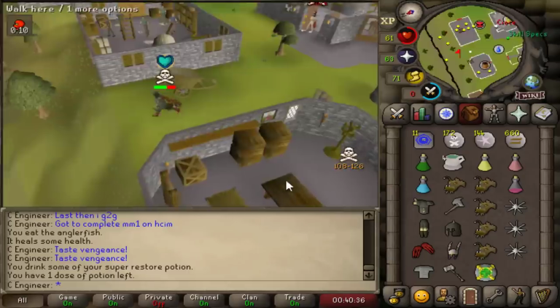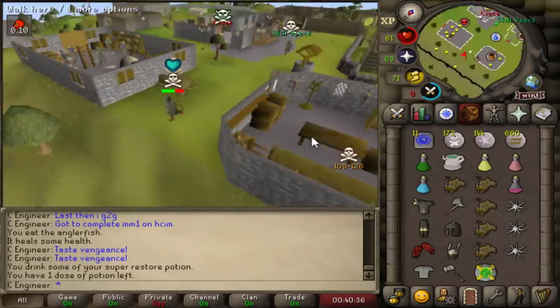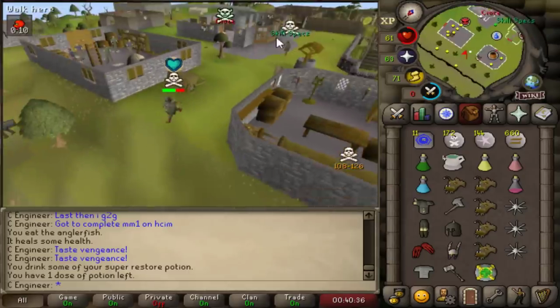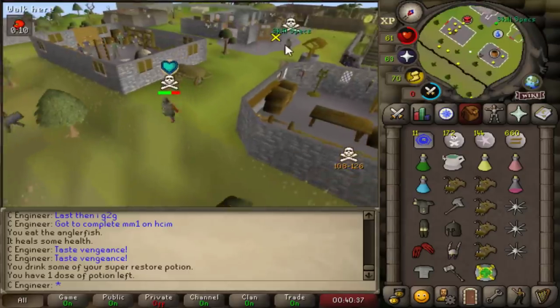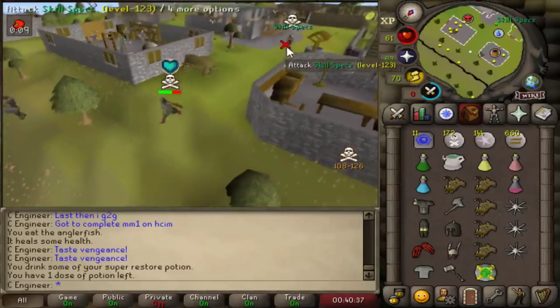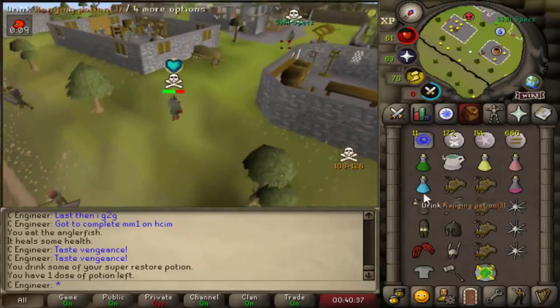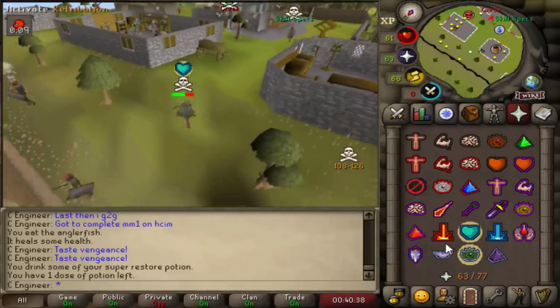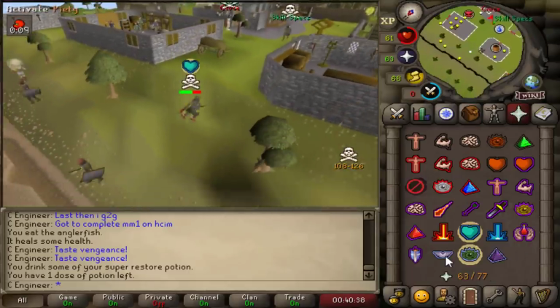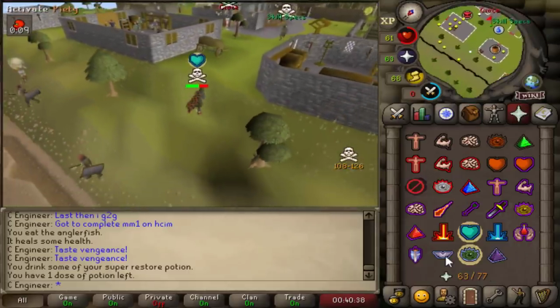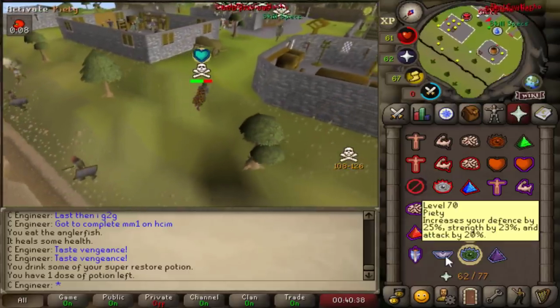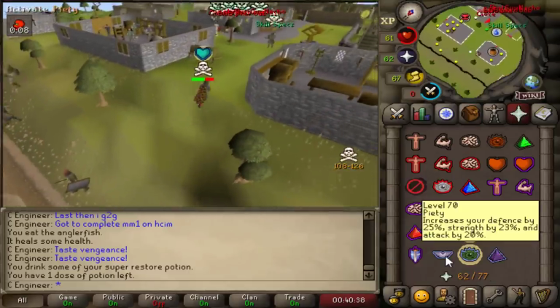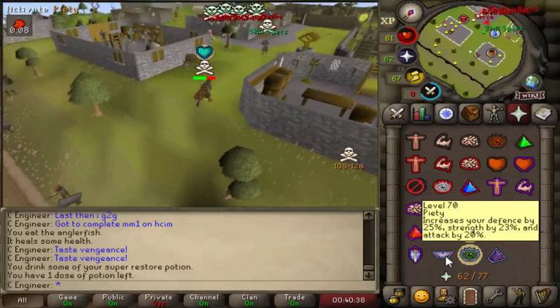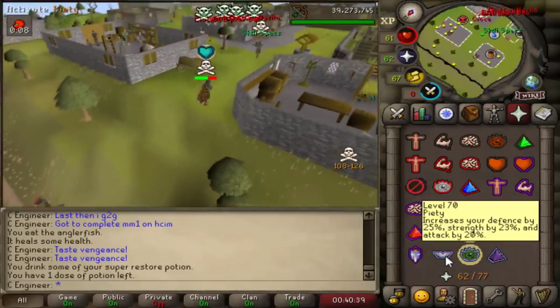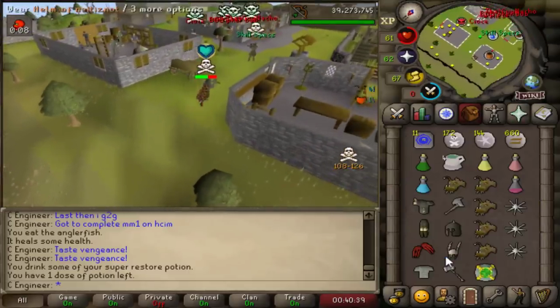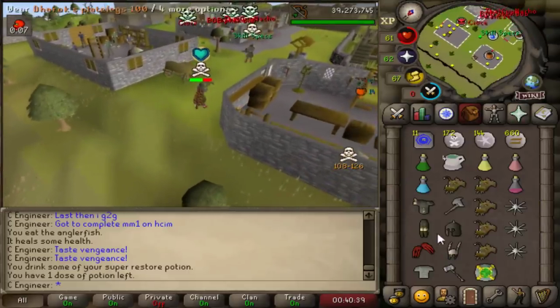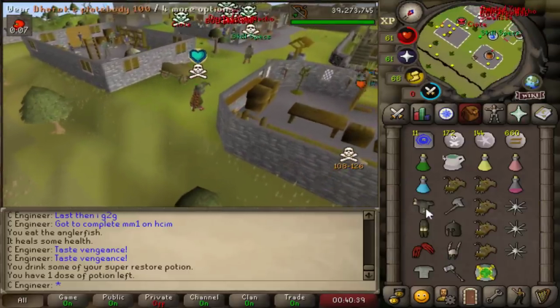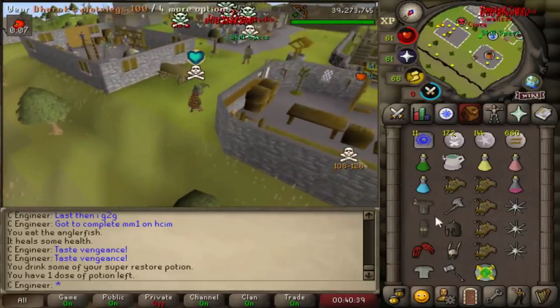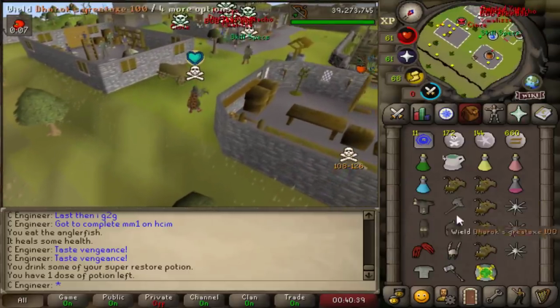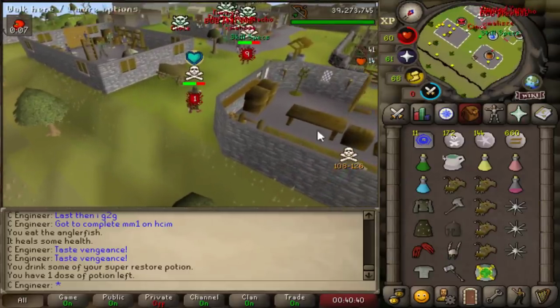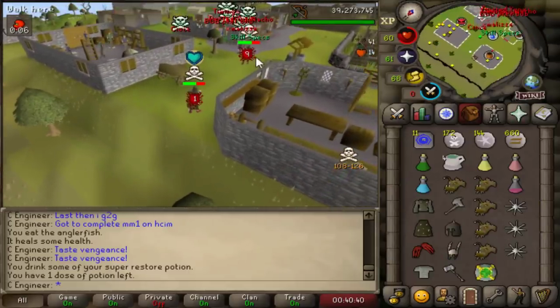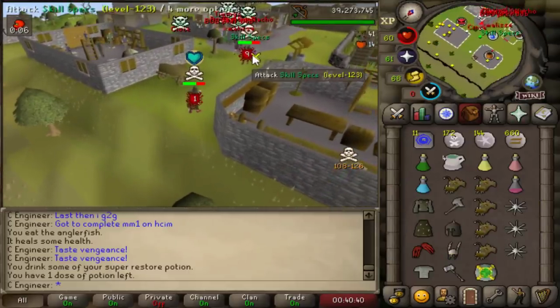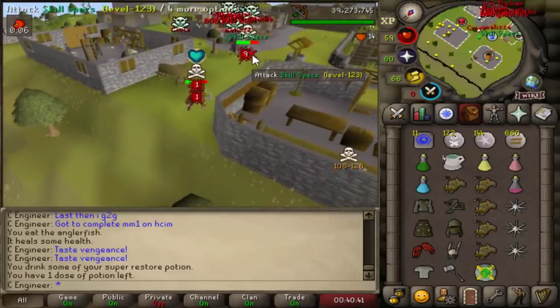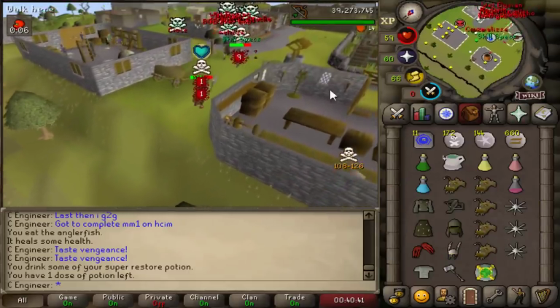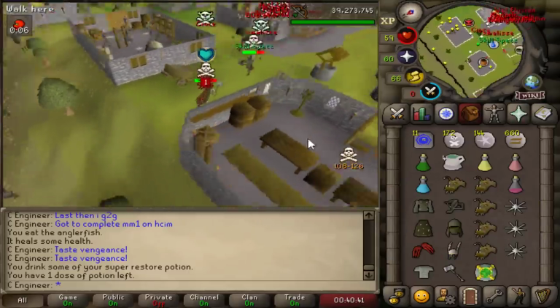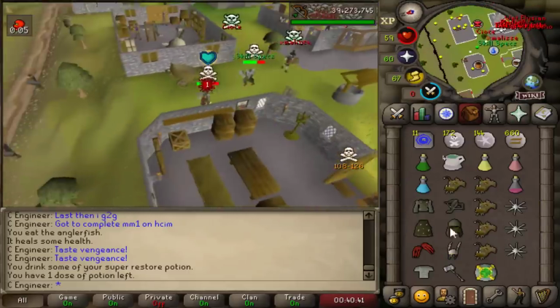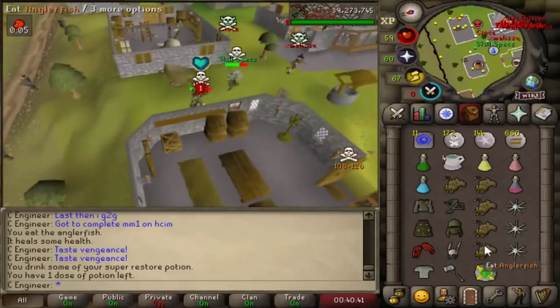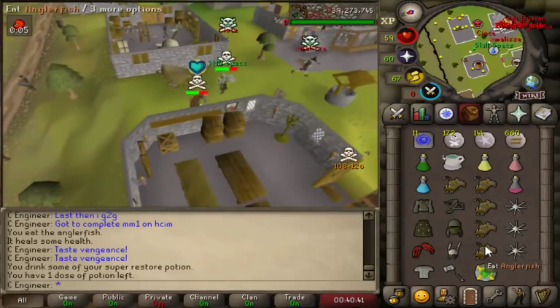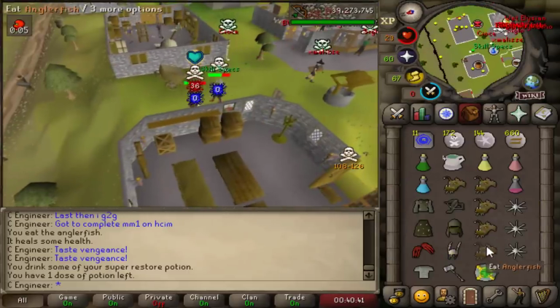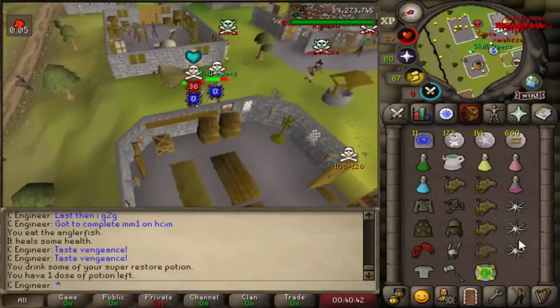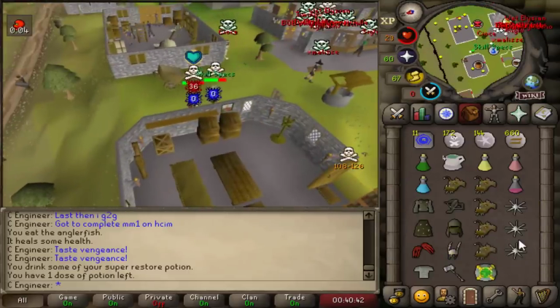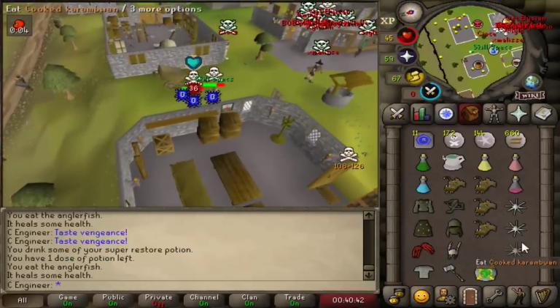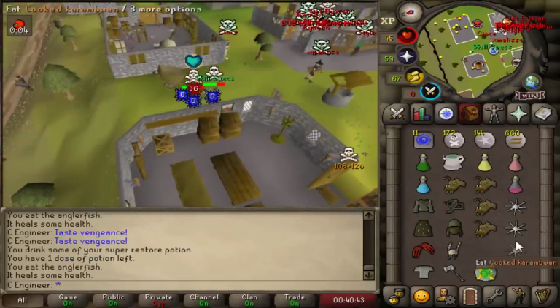Since I died and lost like 10 mil, I needed to make my money back. And what's a better money maker than skill specs.